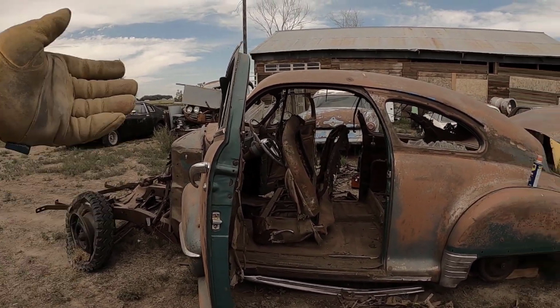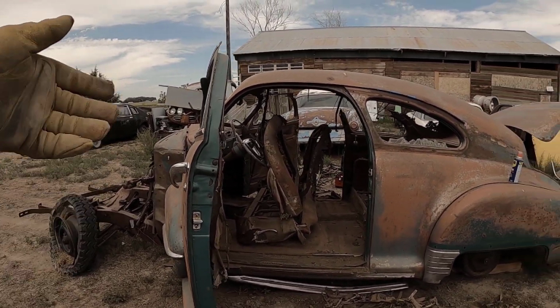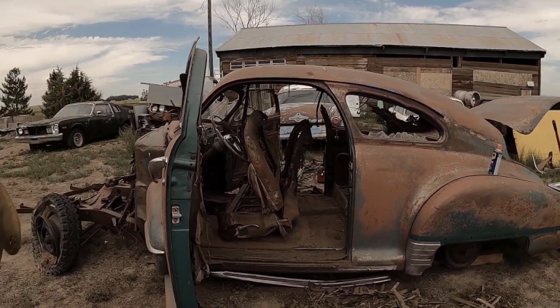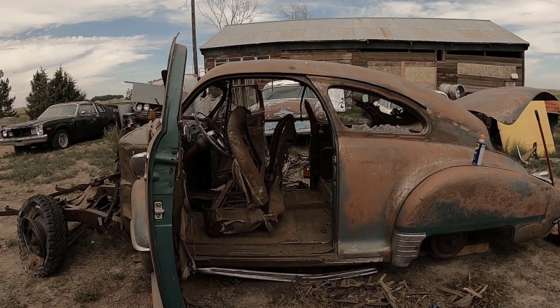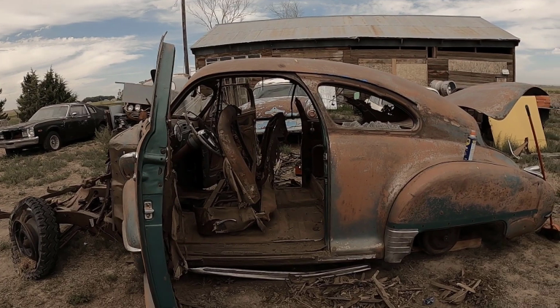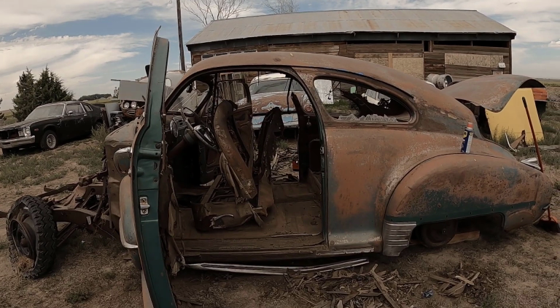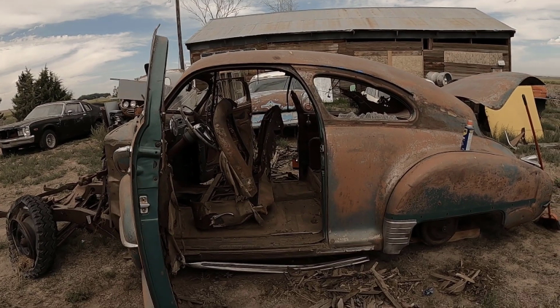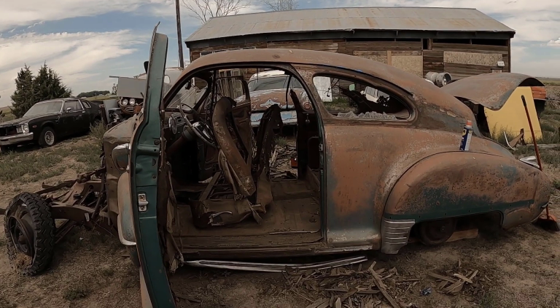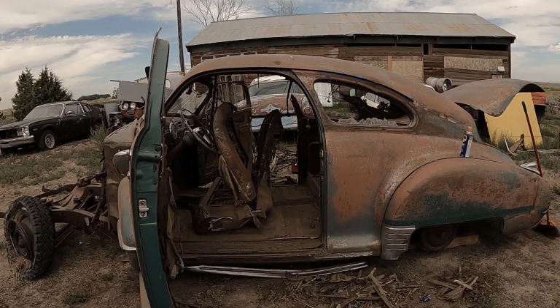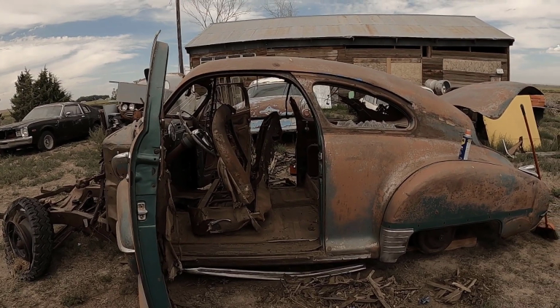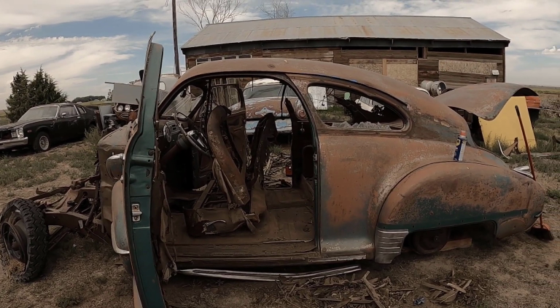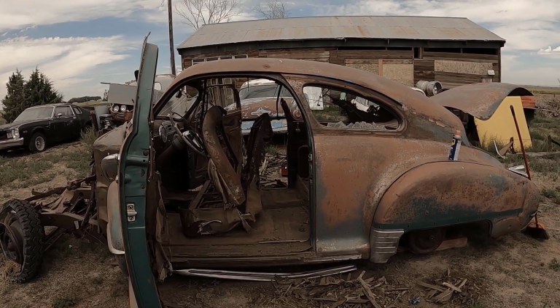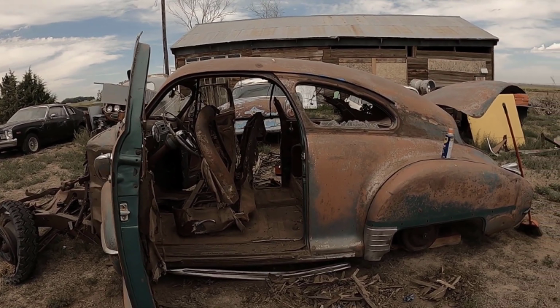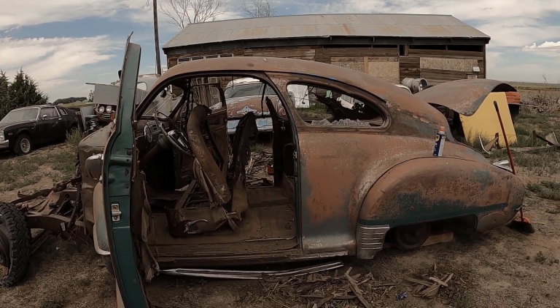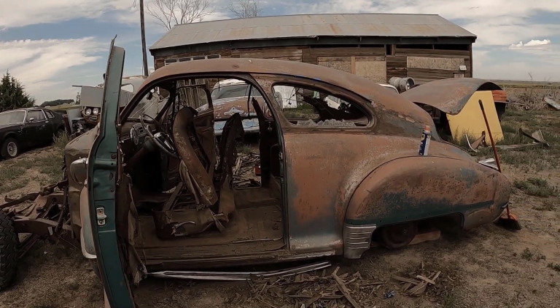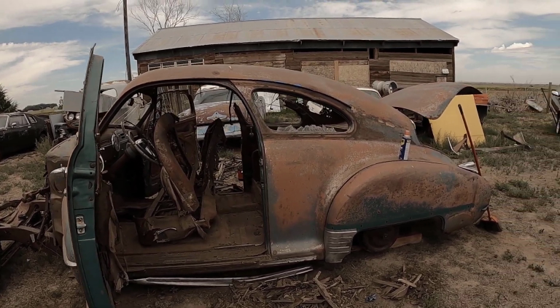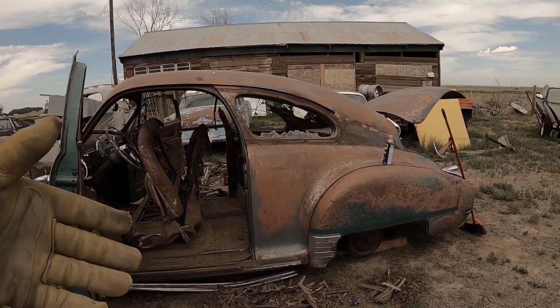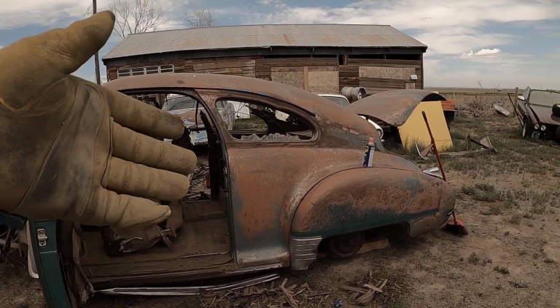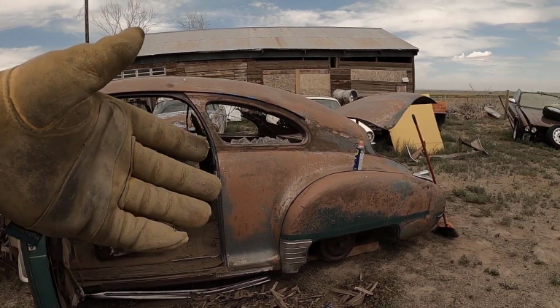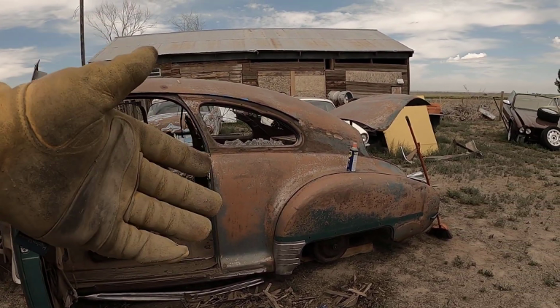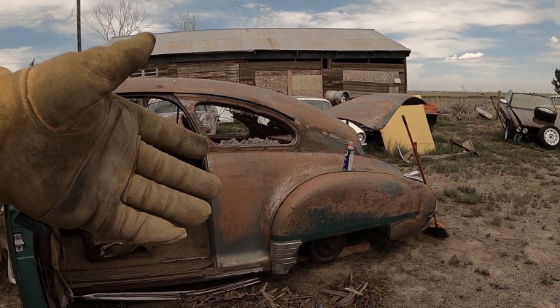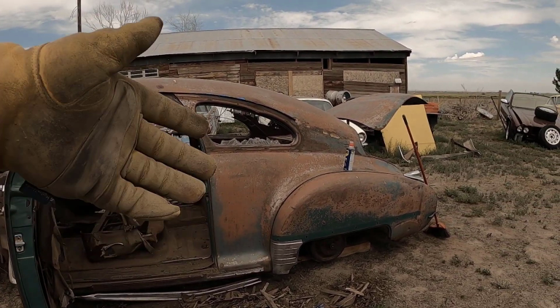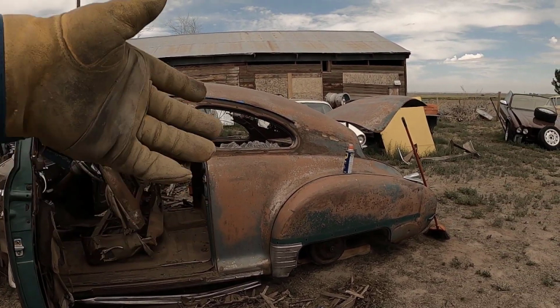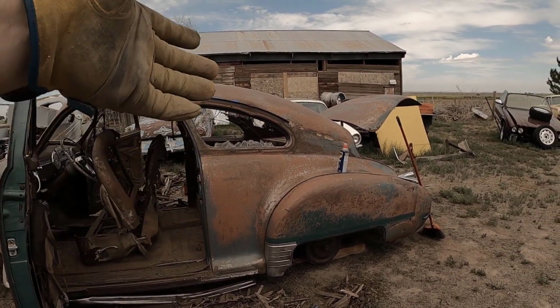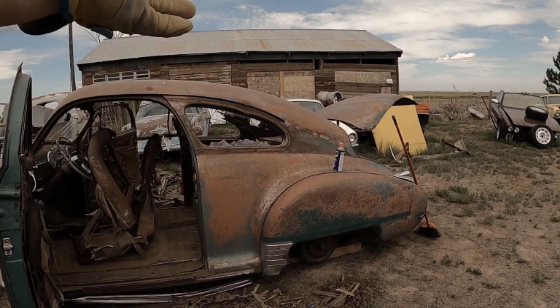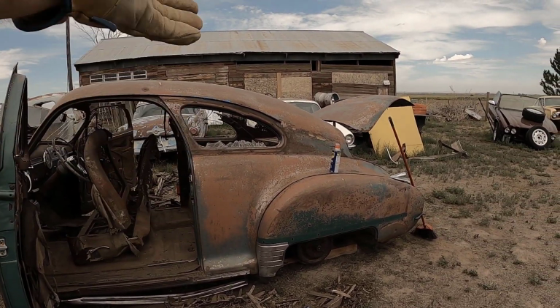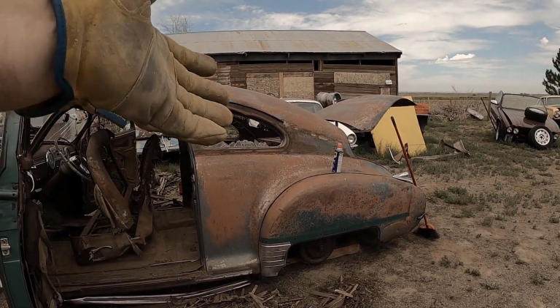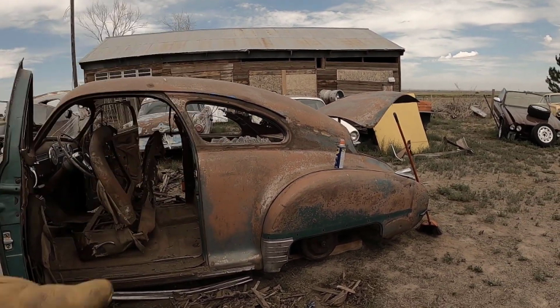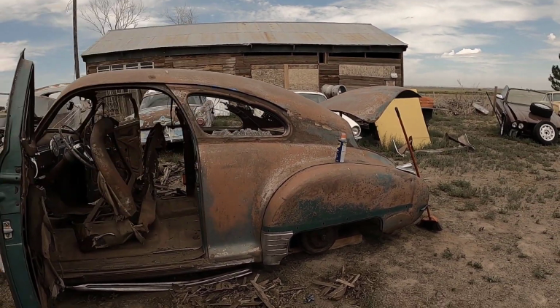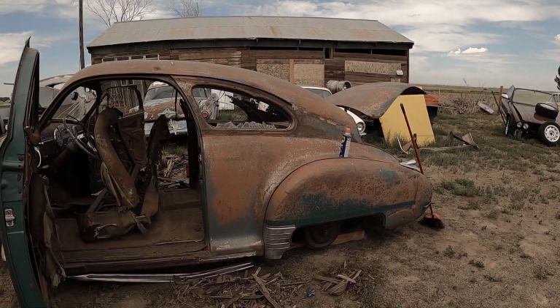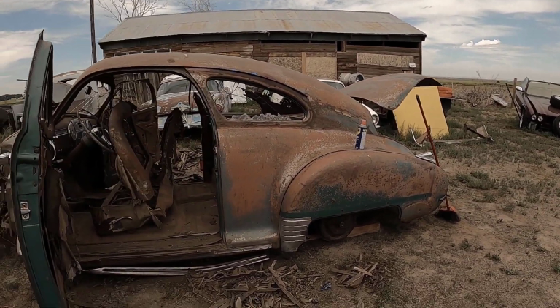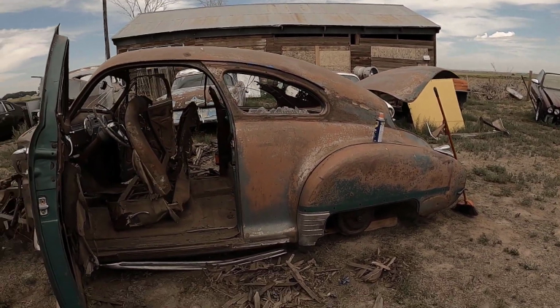You could almost mistake this for a '46 because of the slant in the back.